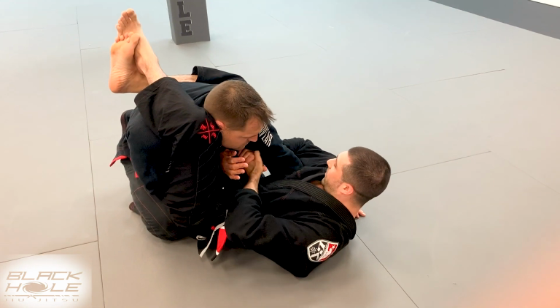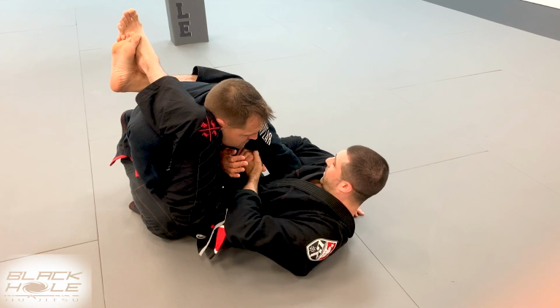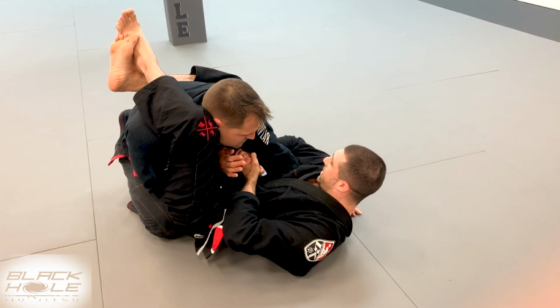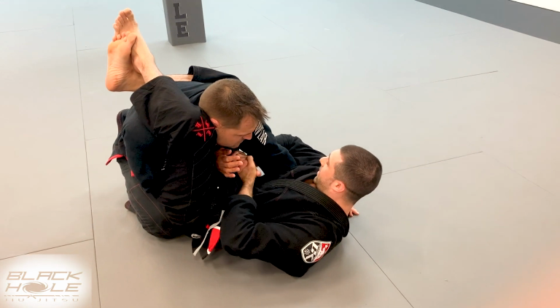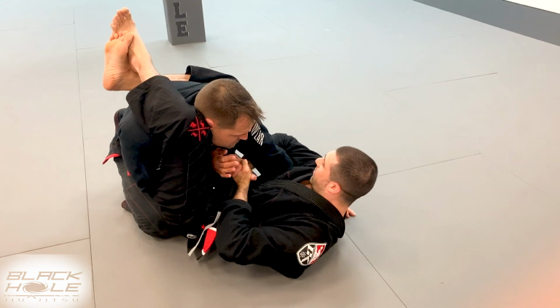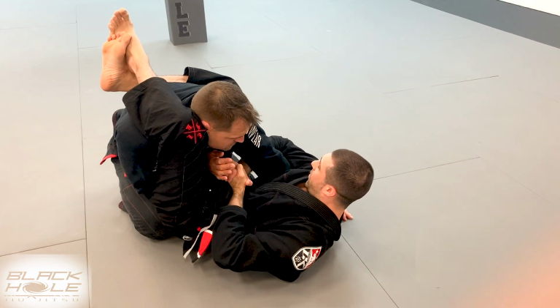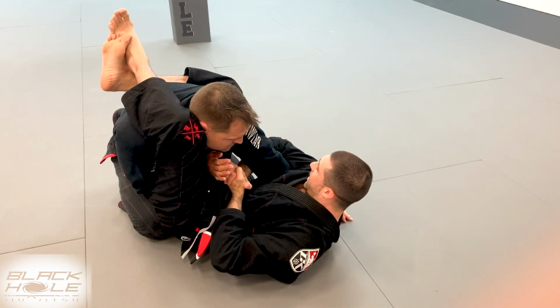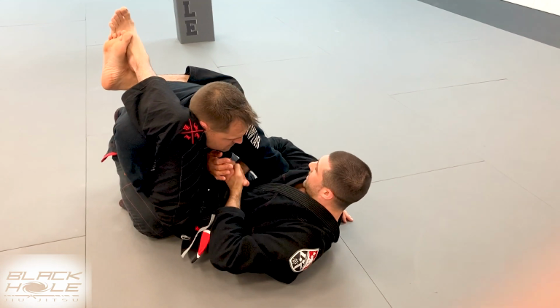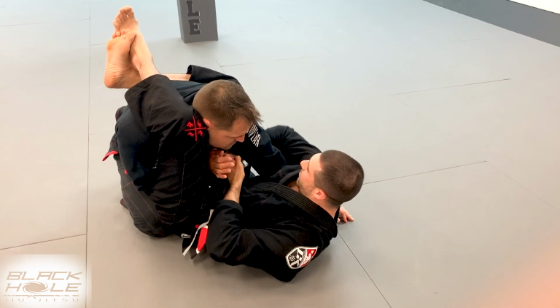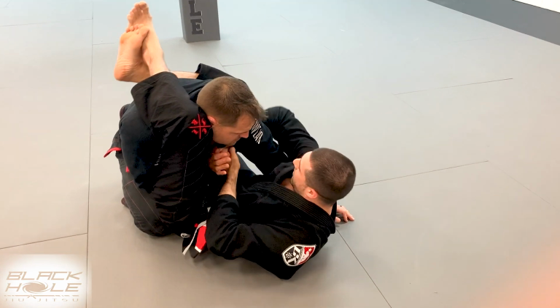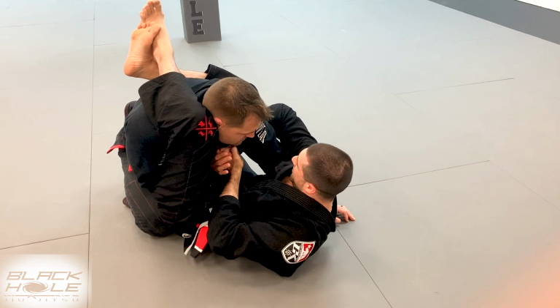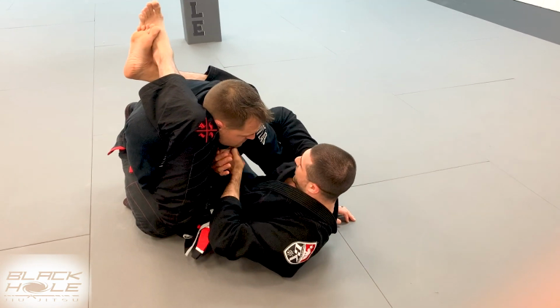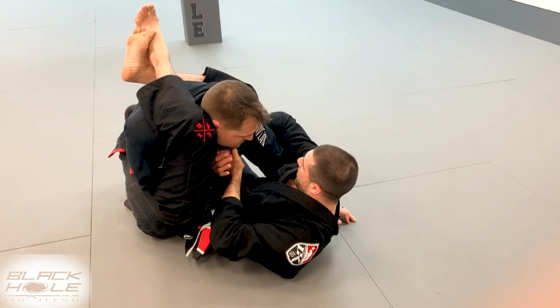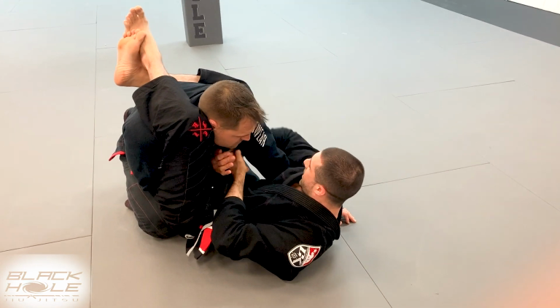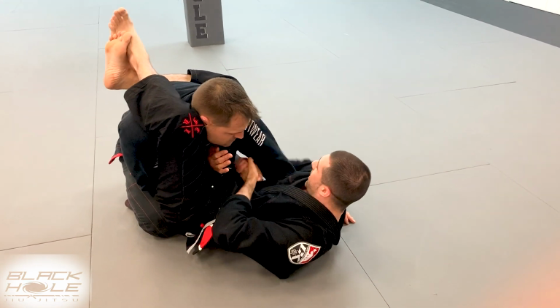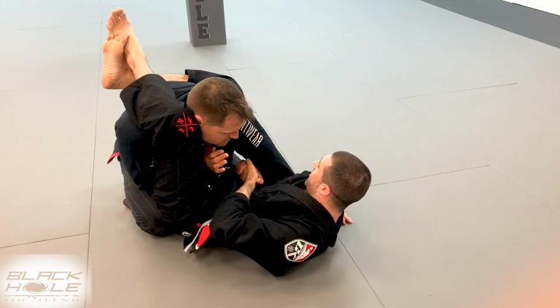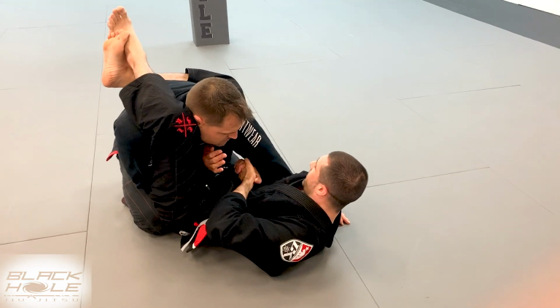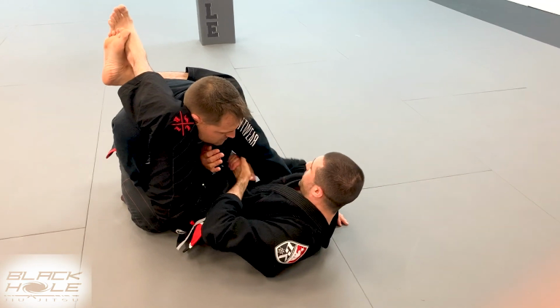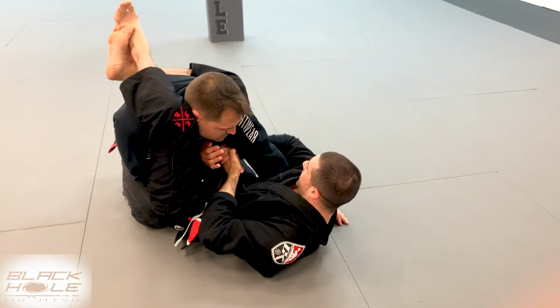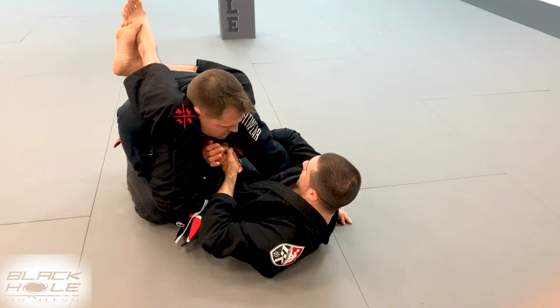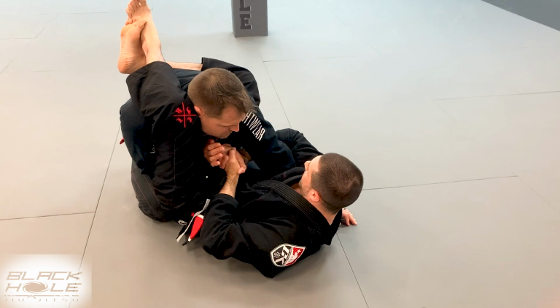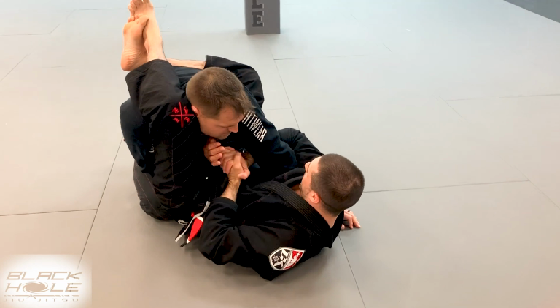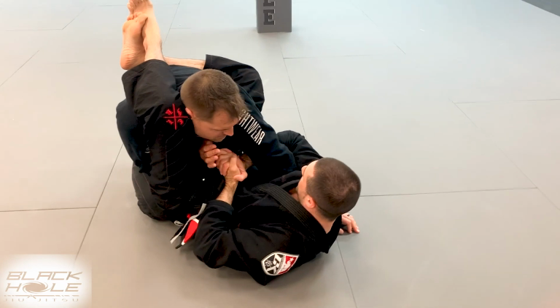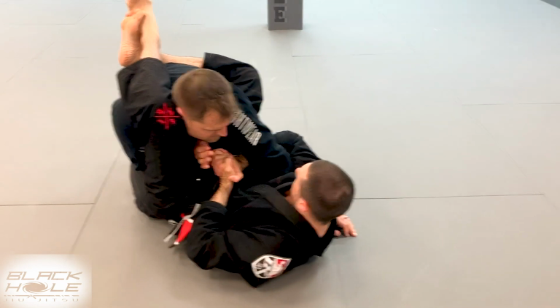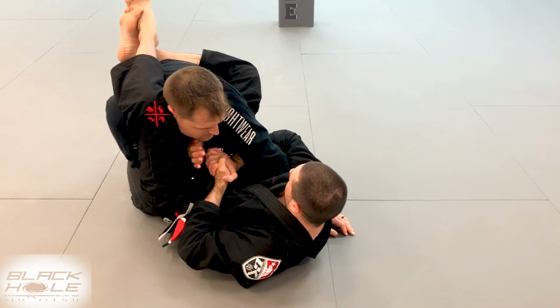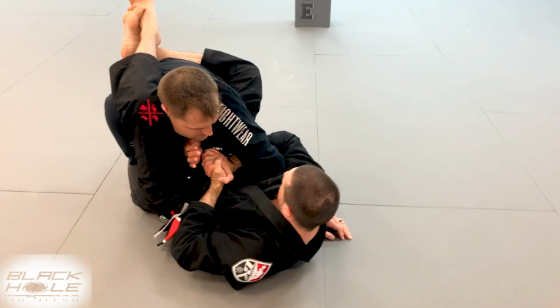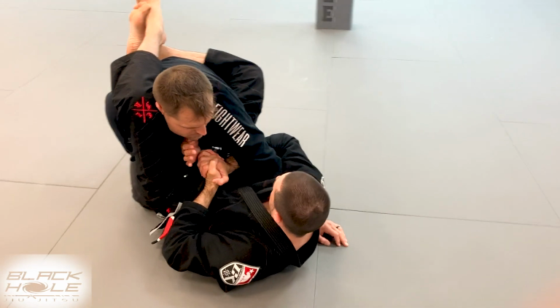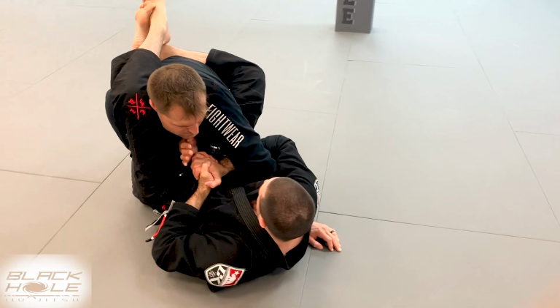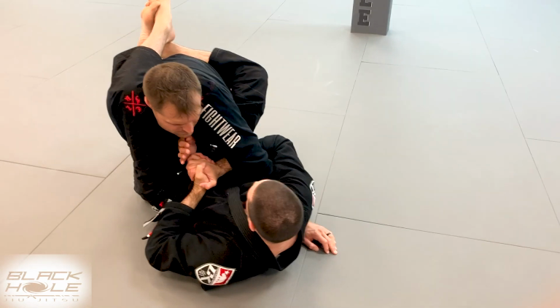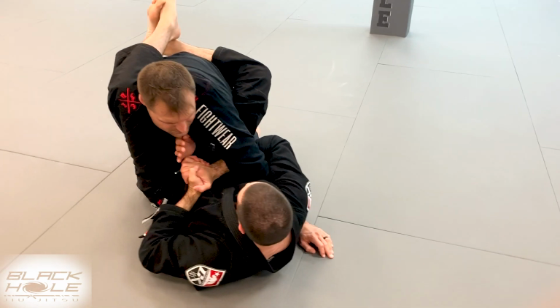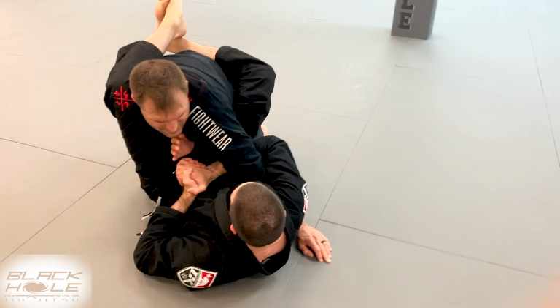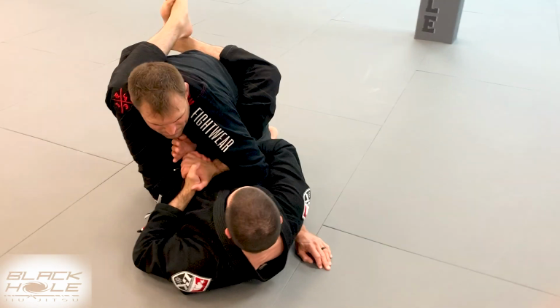From here, I'm right on the elbow. I don't want to be too high, I don't want to be too low. I'm right on the elbow, pressing in.